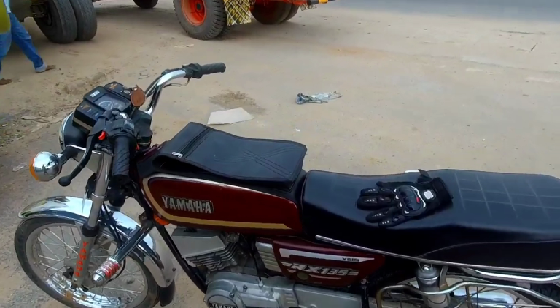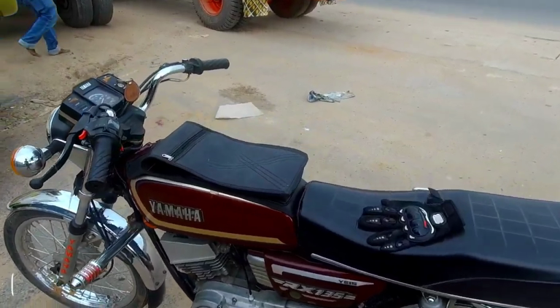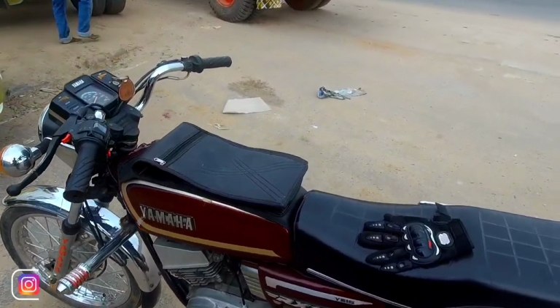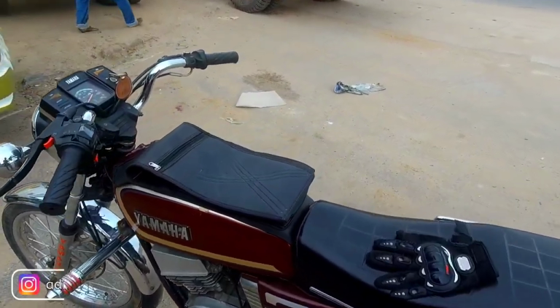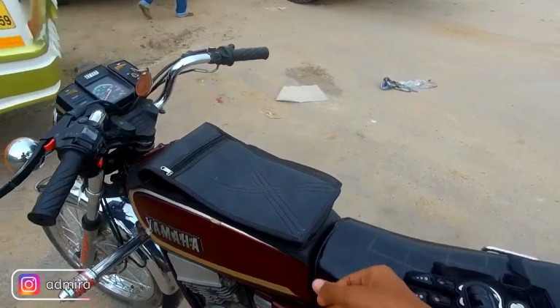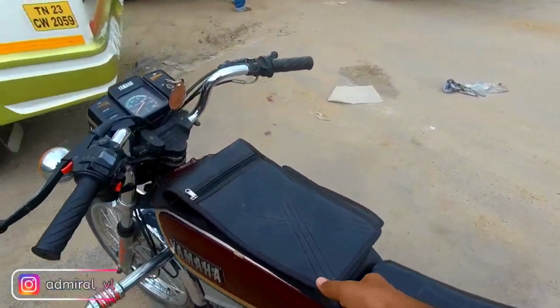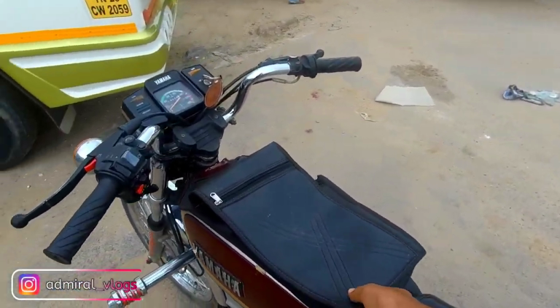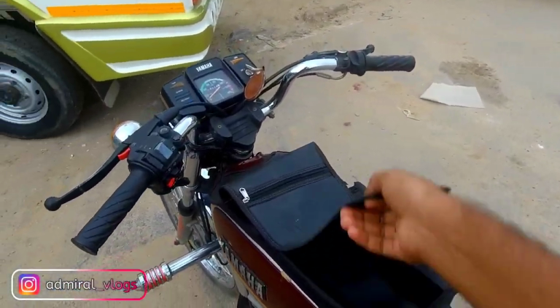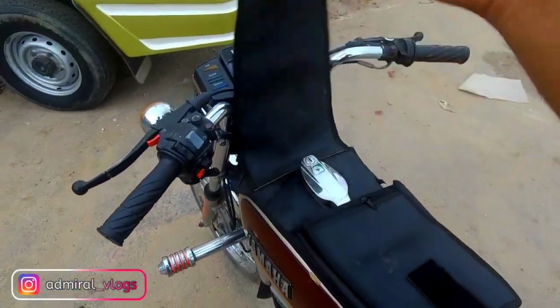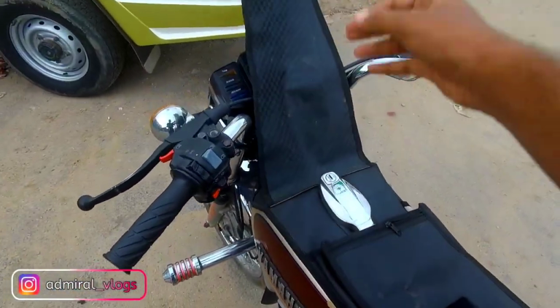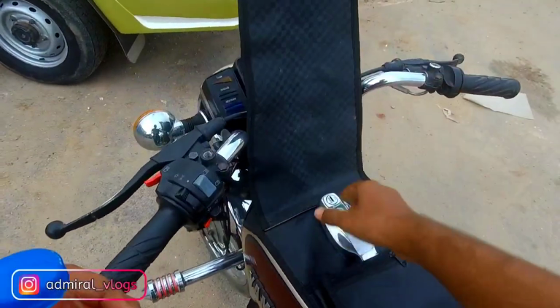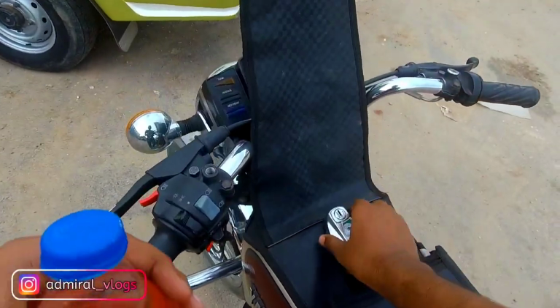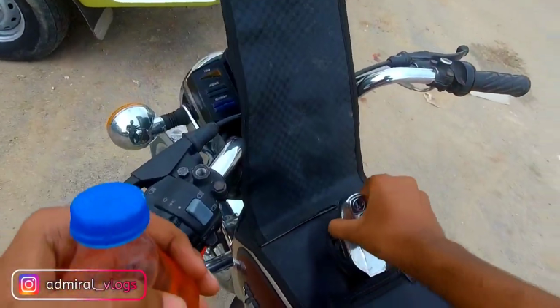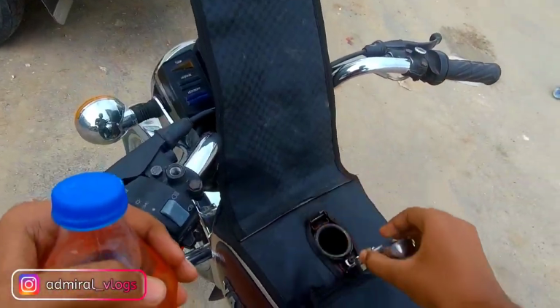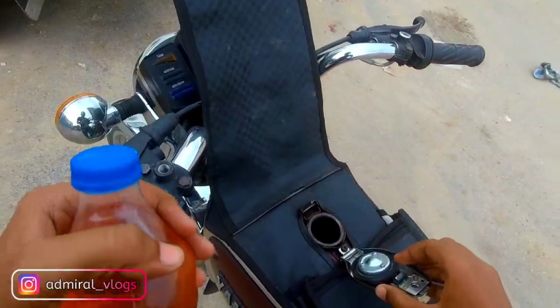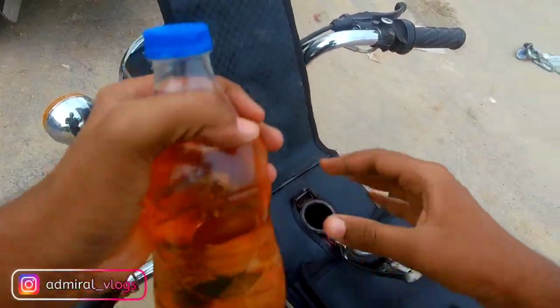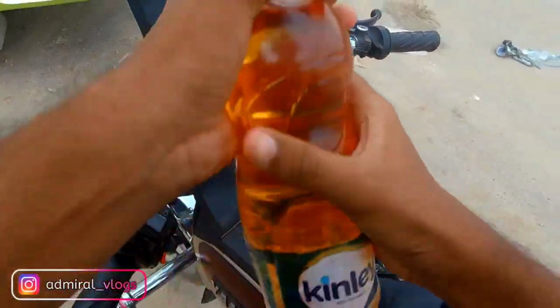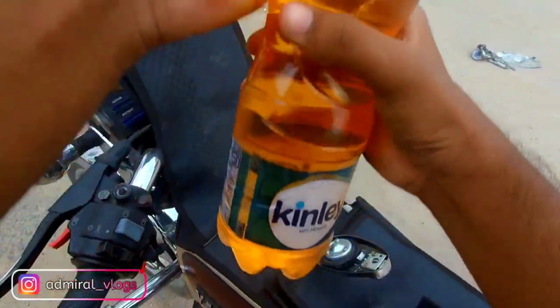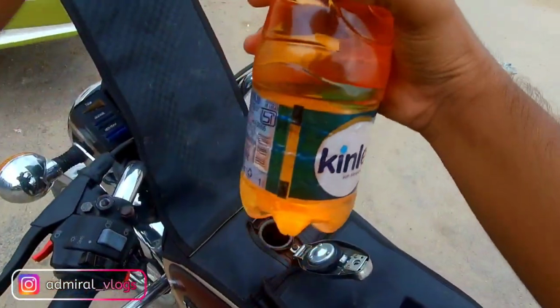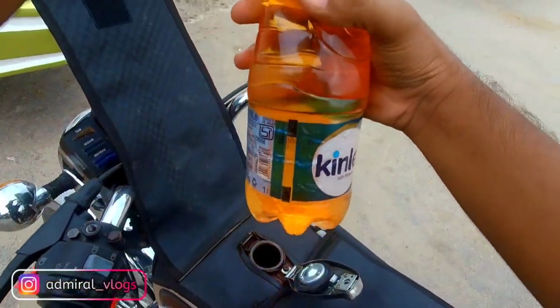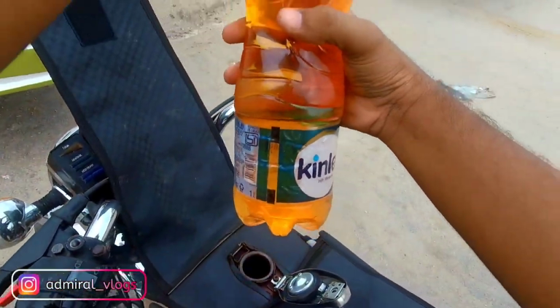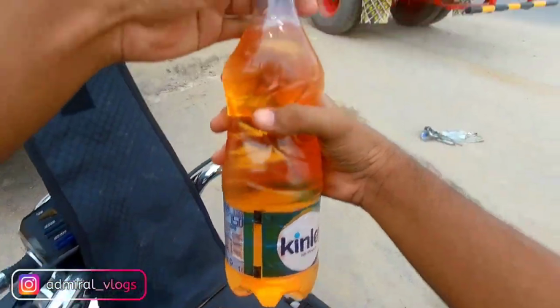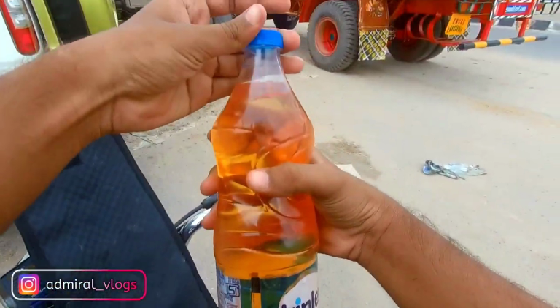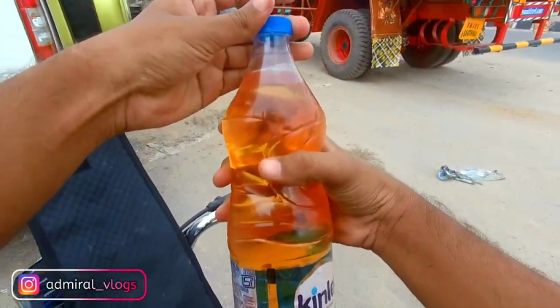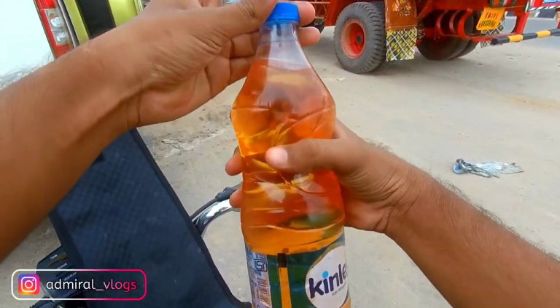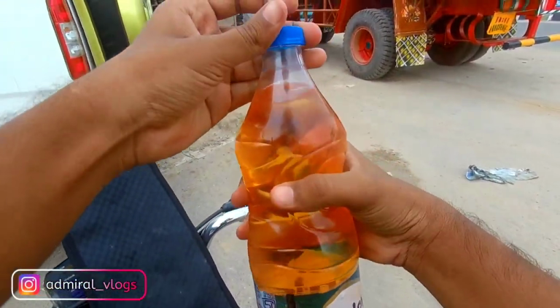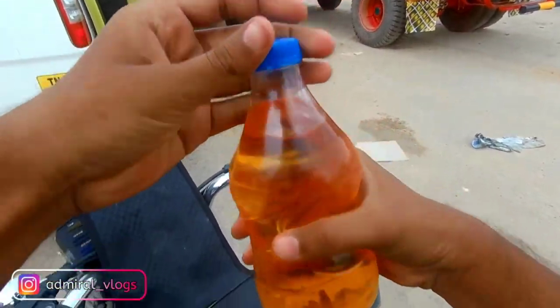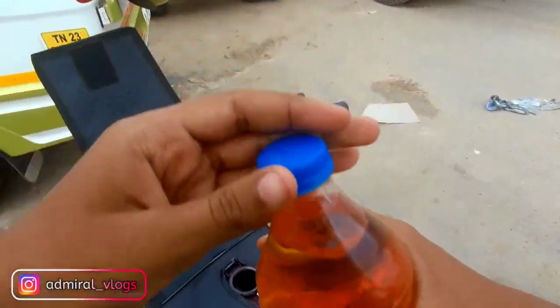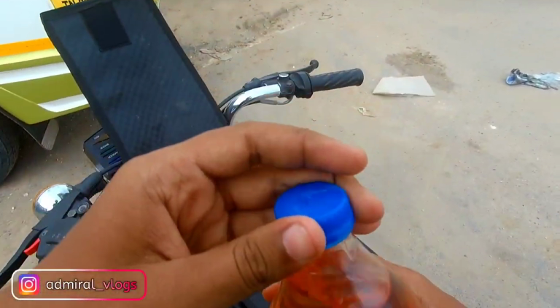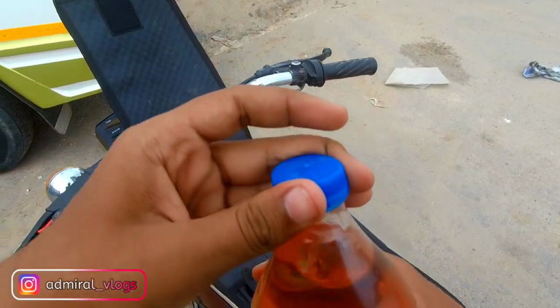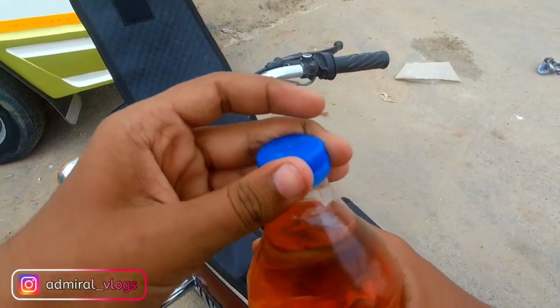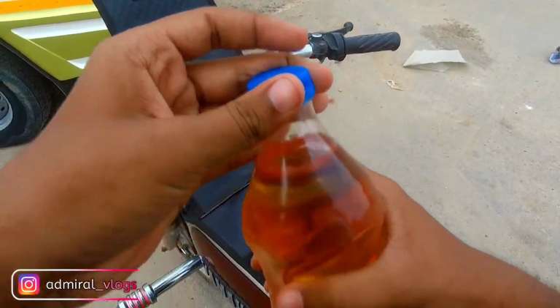The tank is full of MTR. Let's go to petrol.